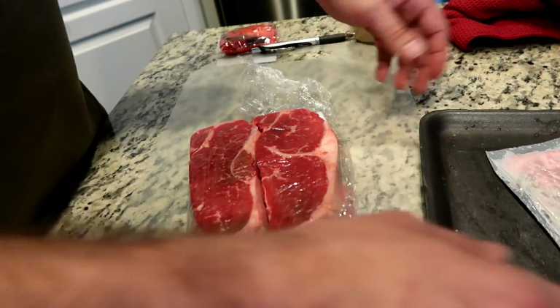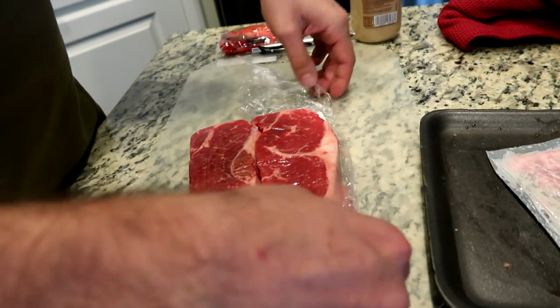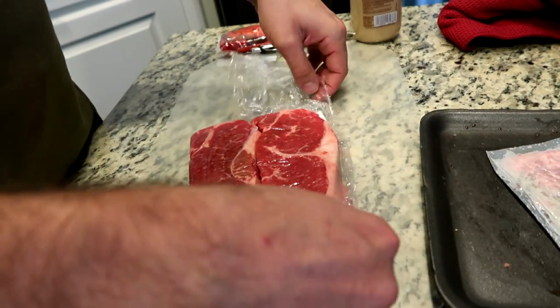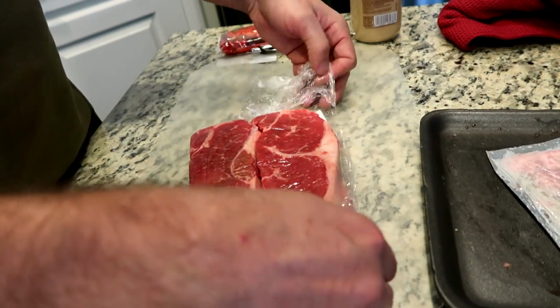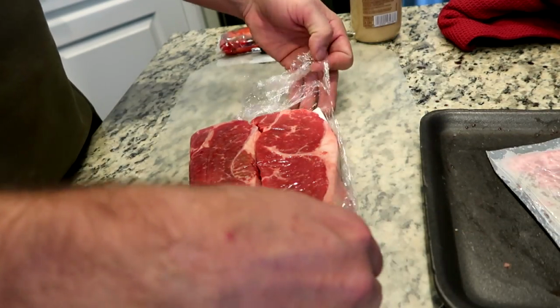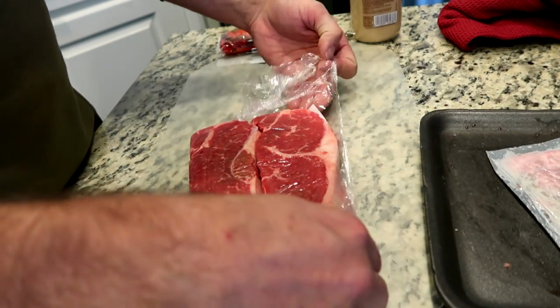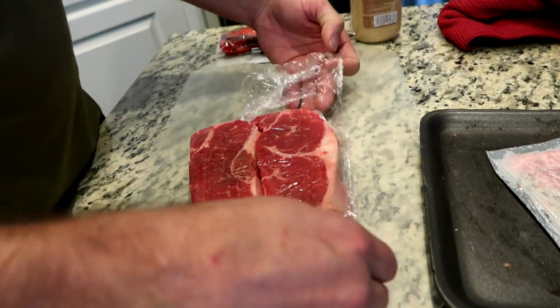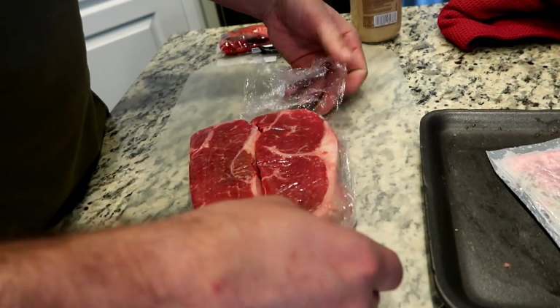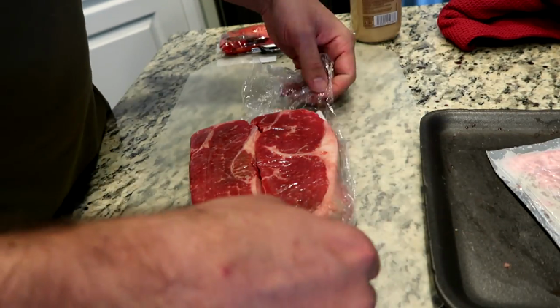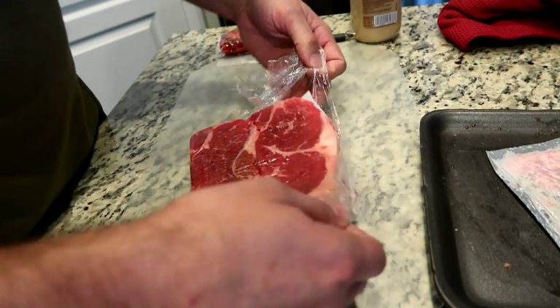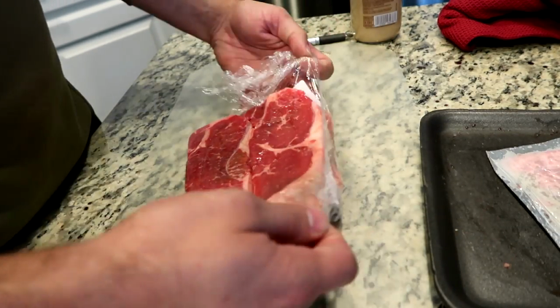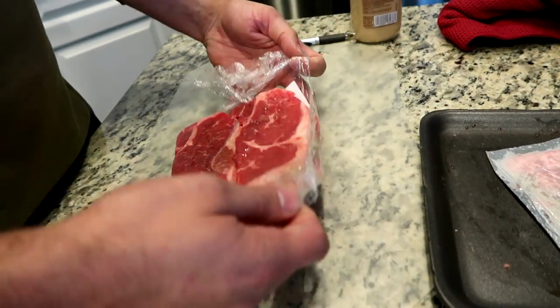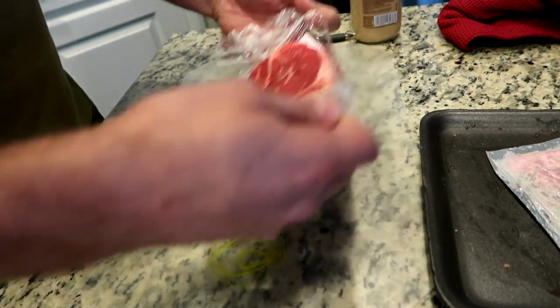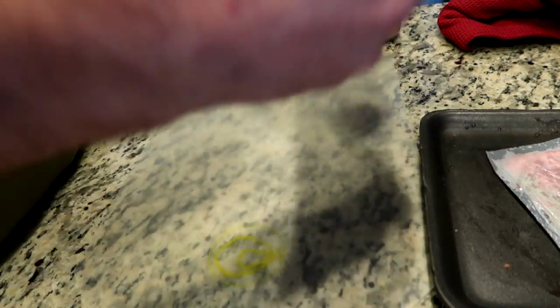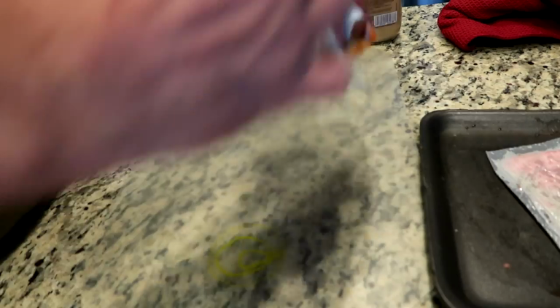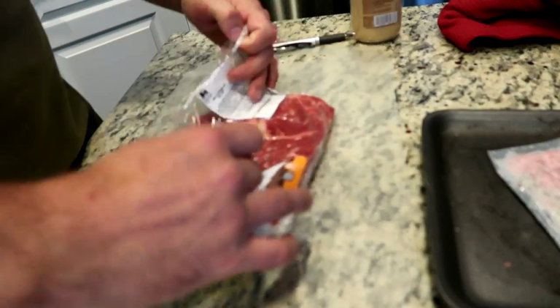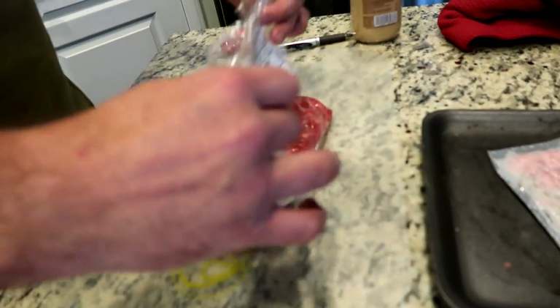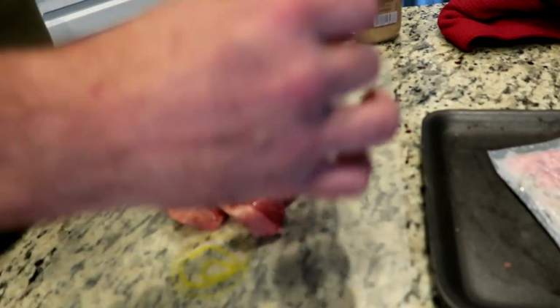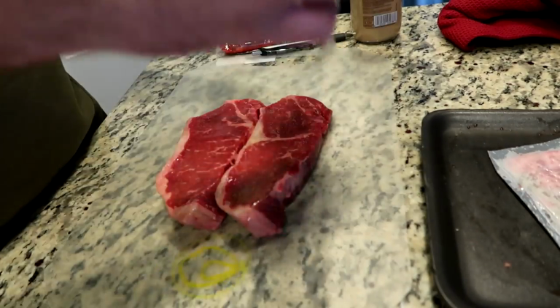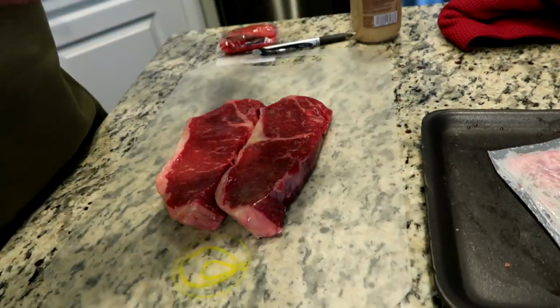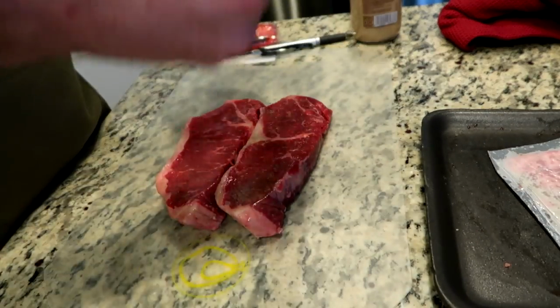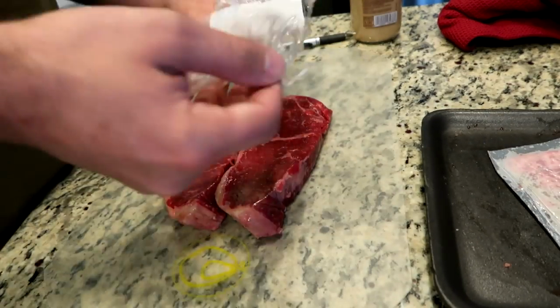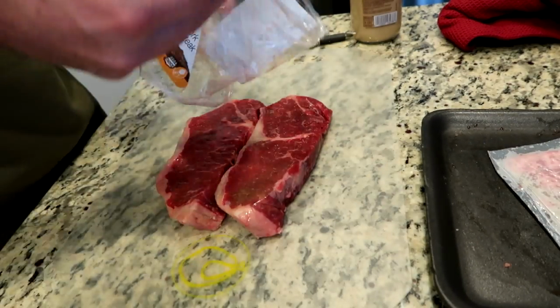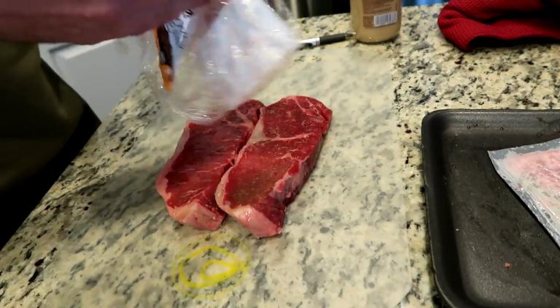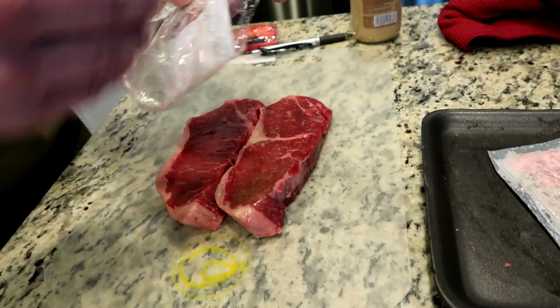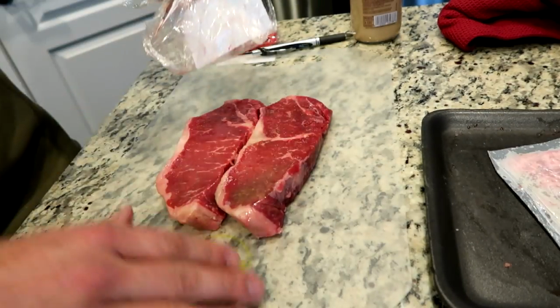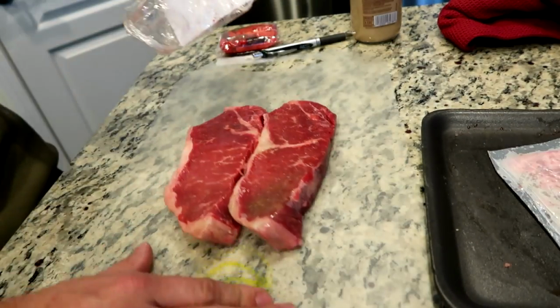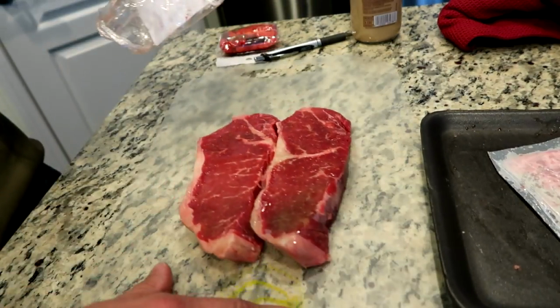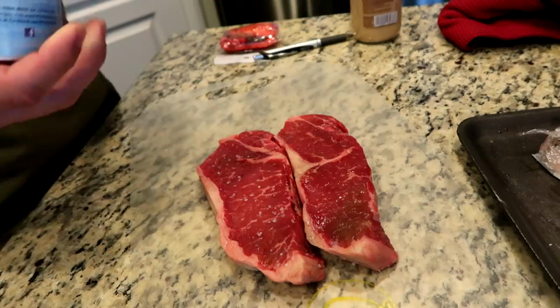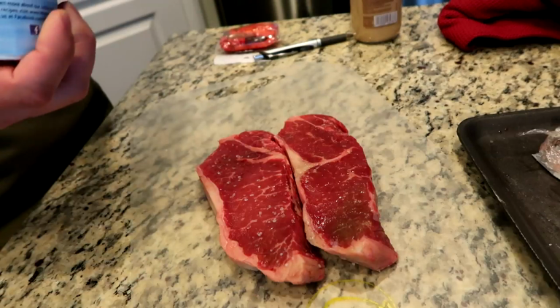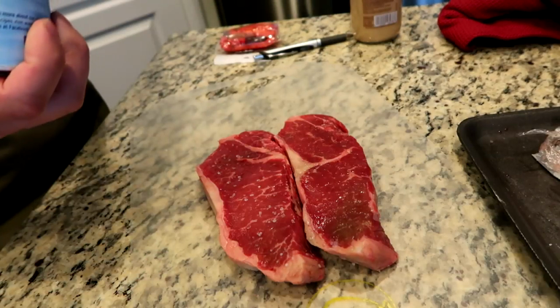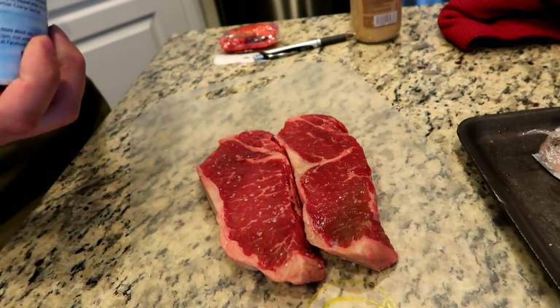There's always people in the comments like, 'you're doing it wrong.' You know what? Maybe I am, but it's my way. Sea salt.